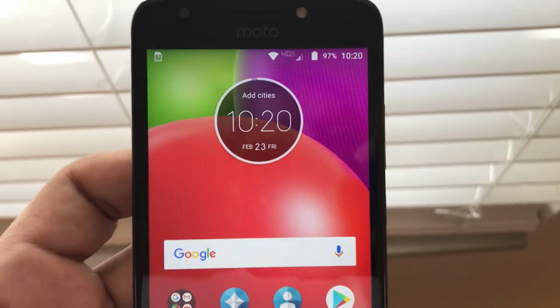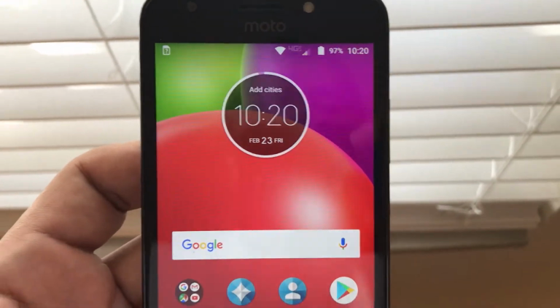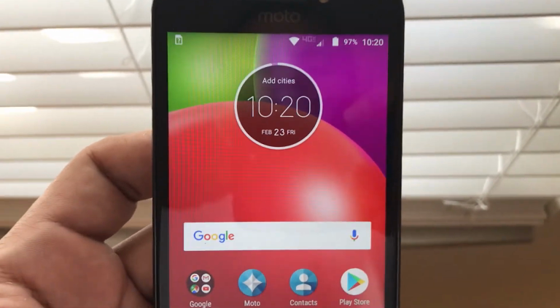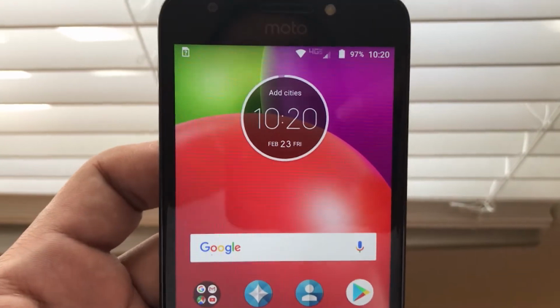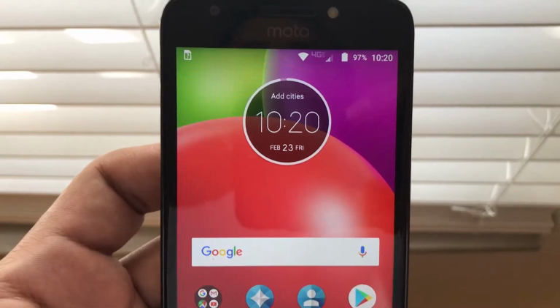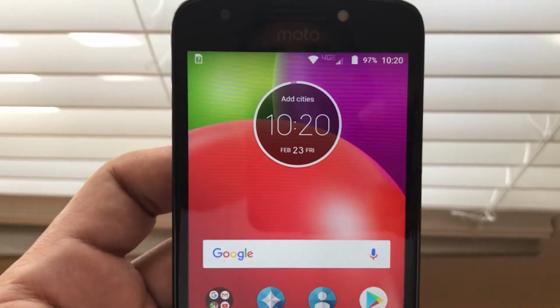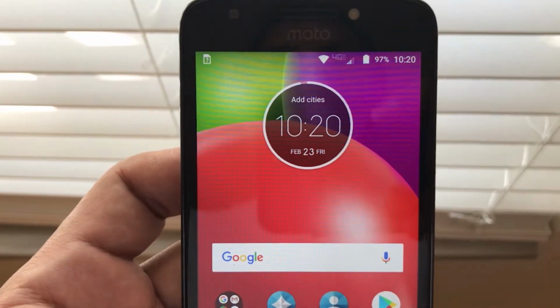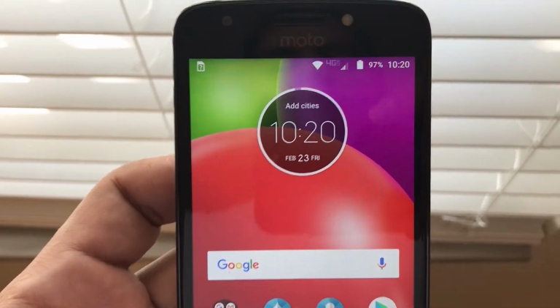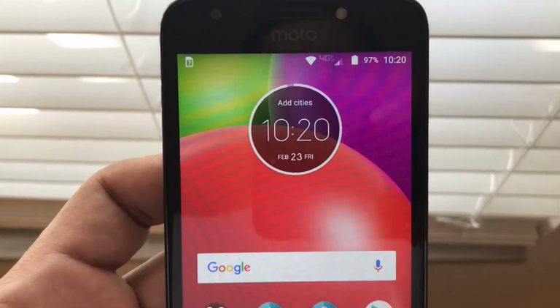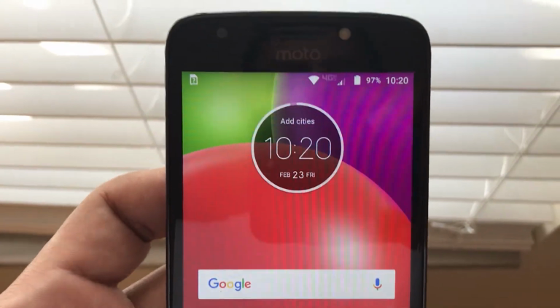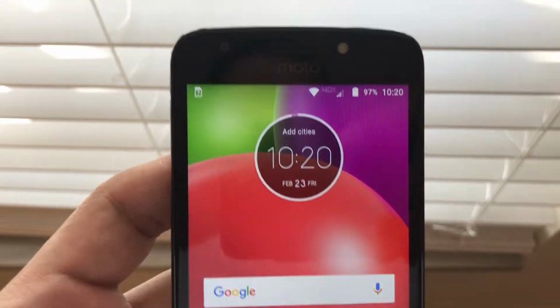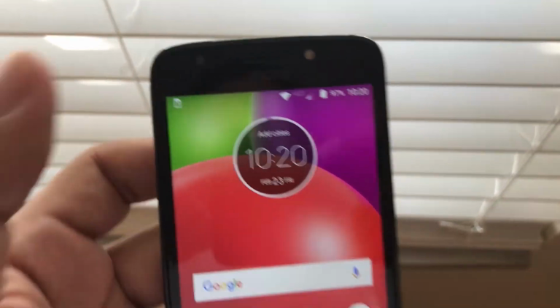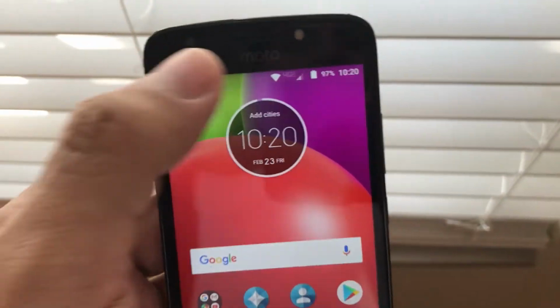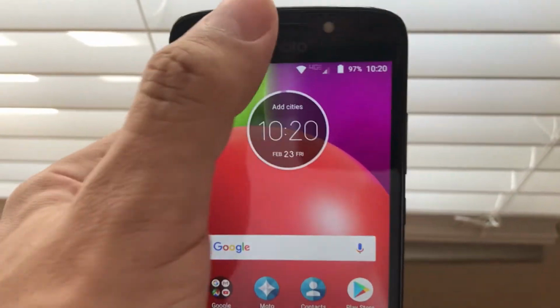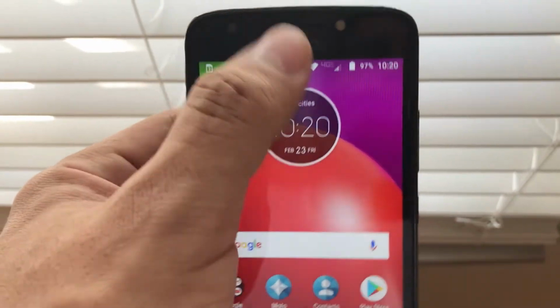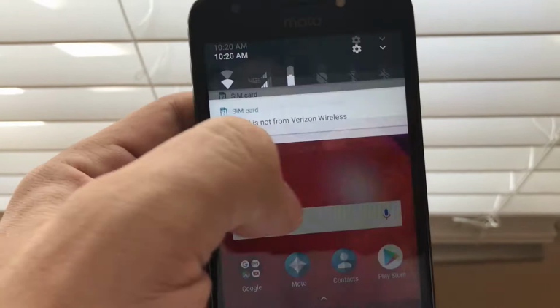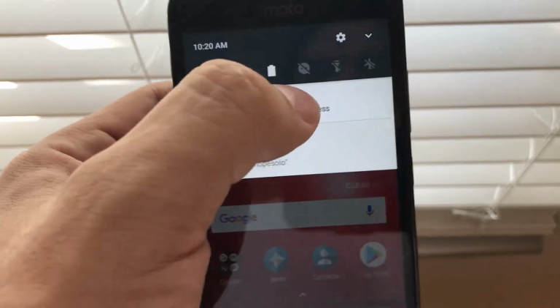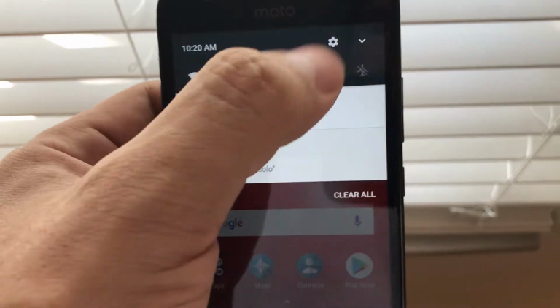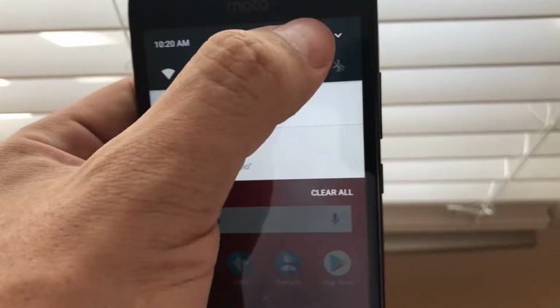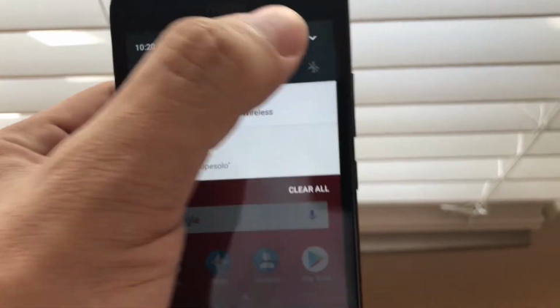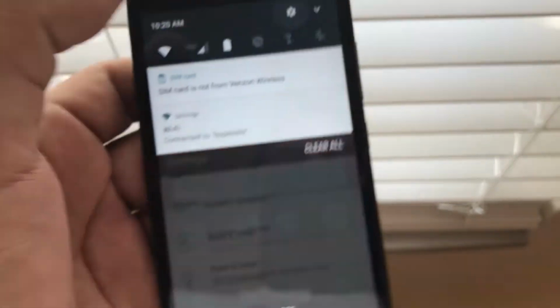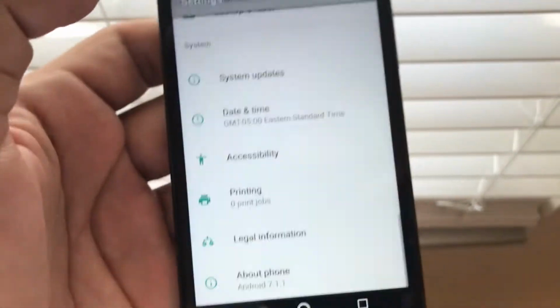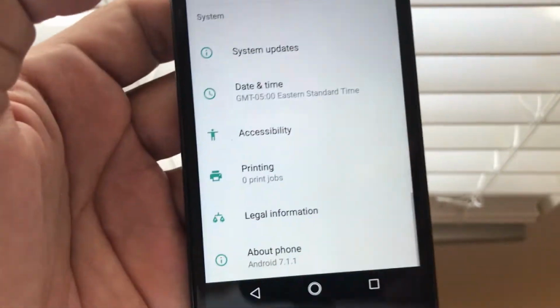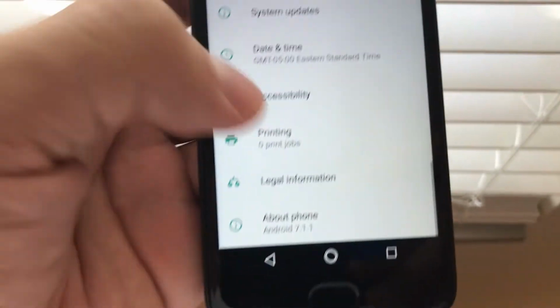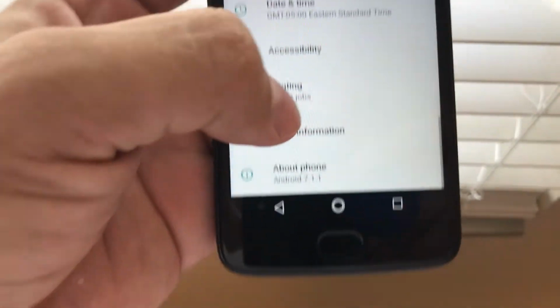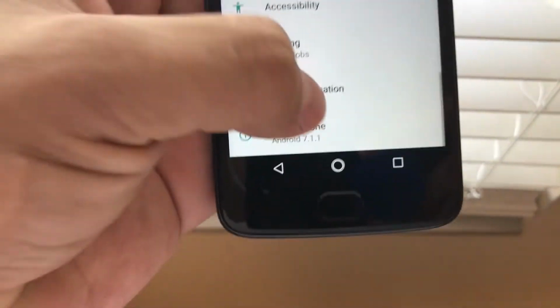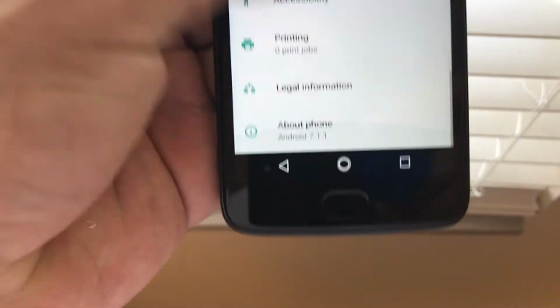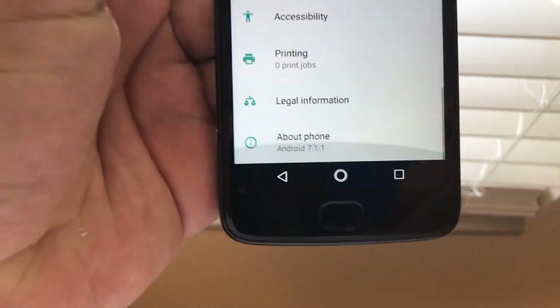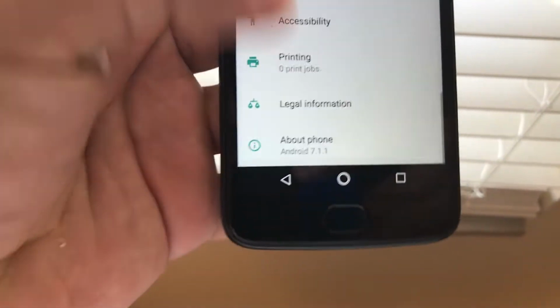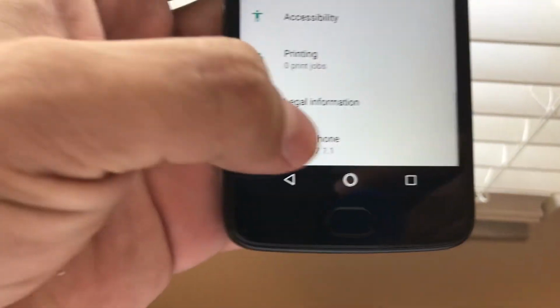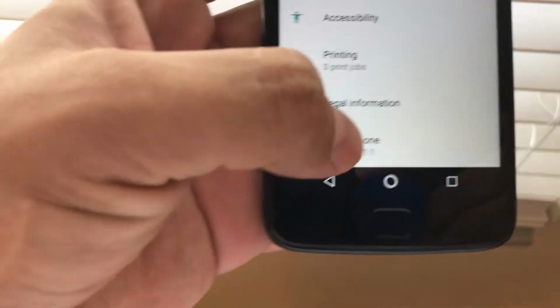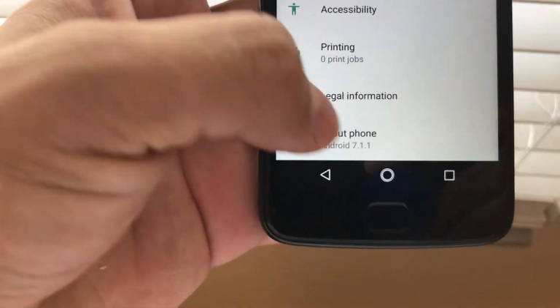The way to do it is: first you need to enable Developer Mode. In order to enable Developer Mode, you need to go to Settings and then go to 'About the phone.'